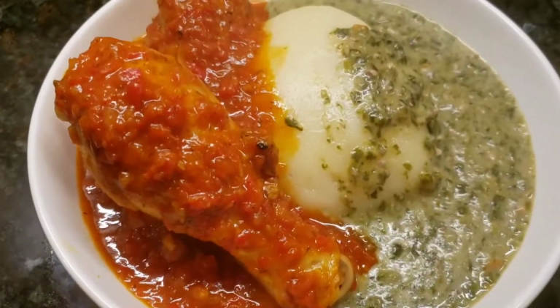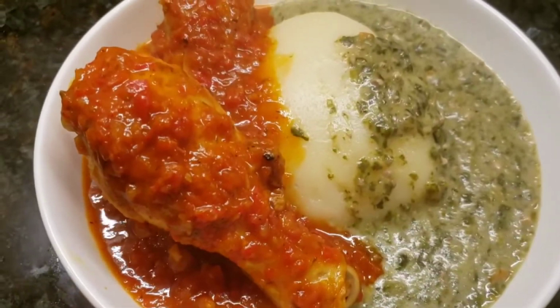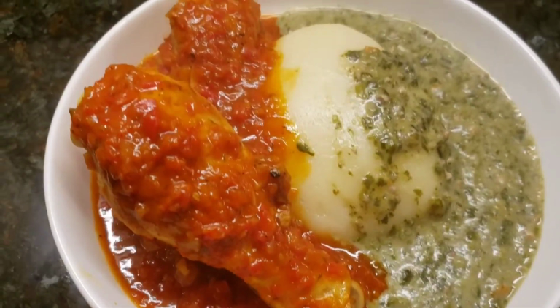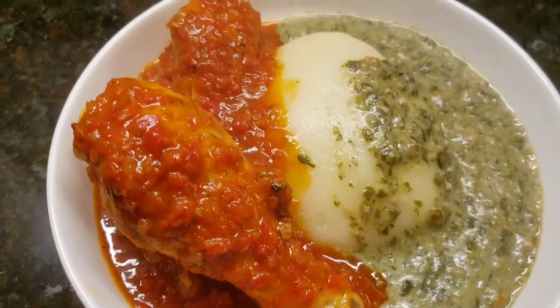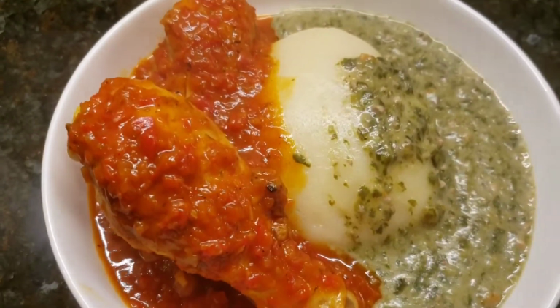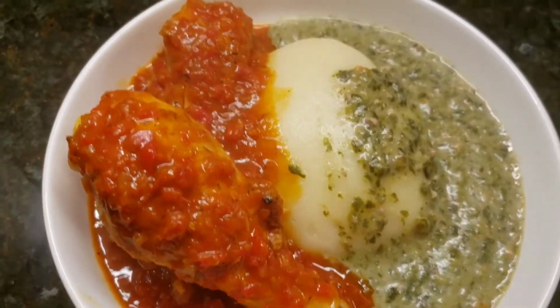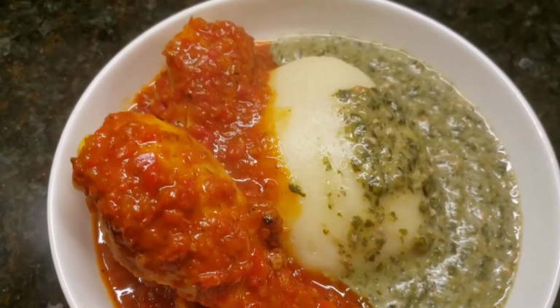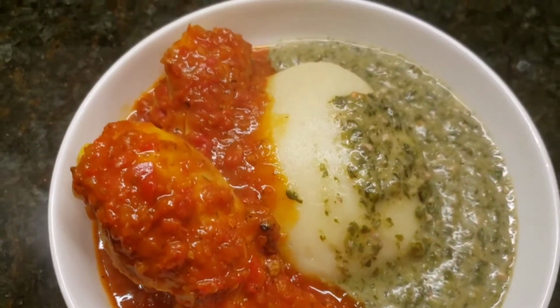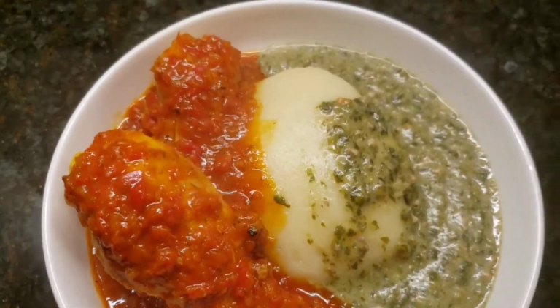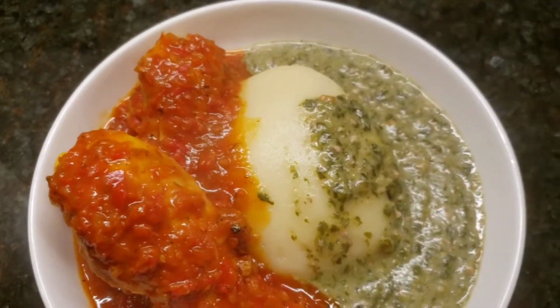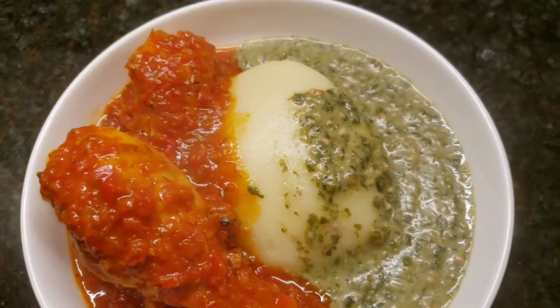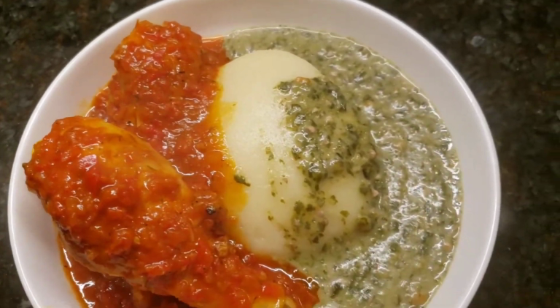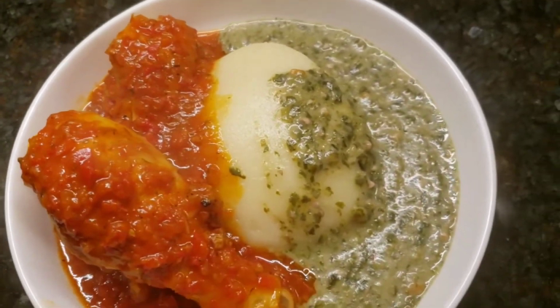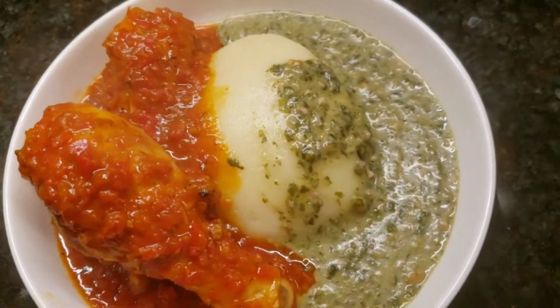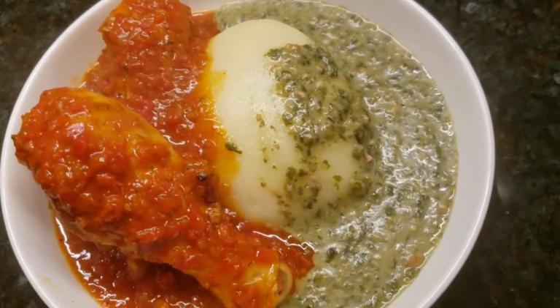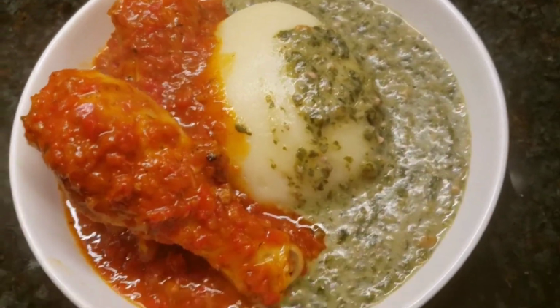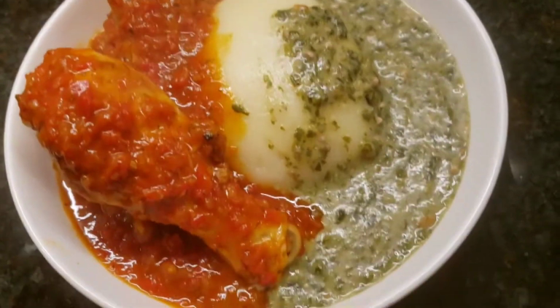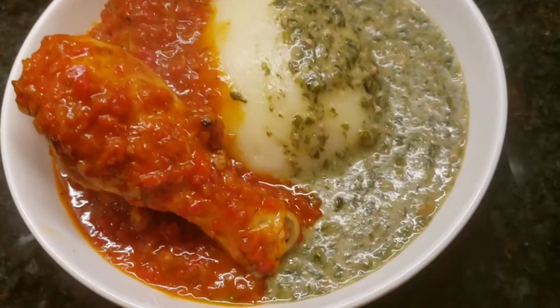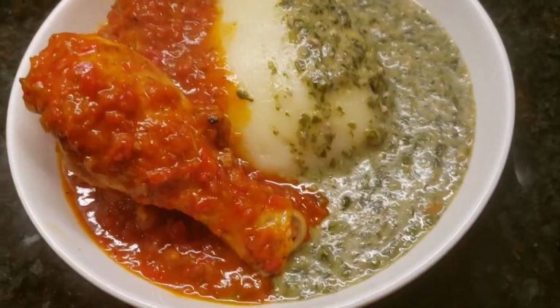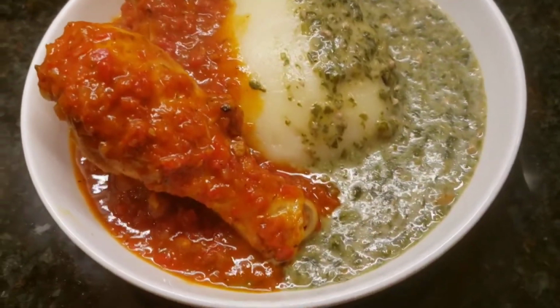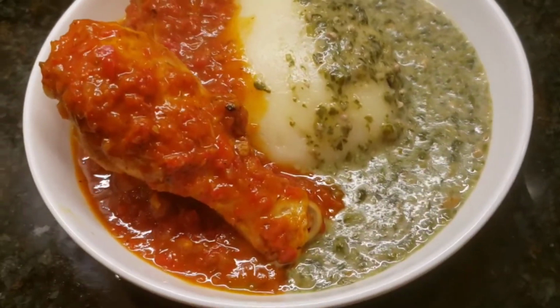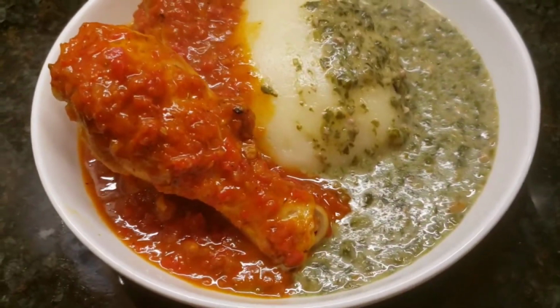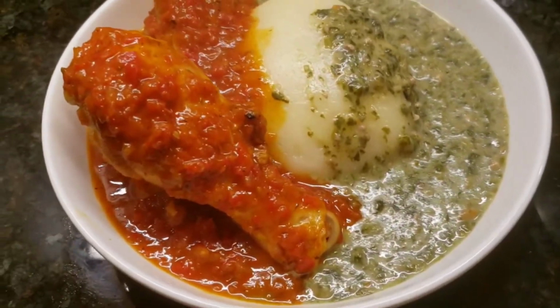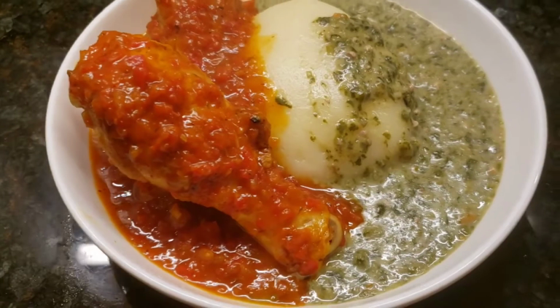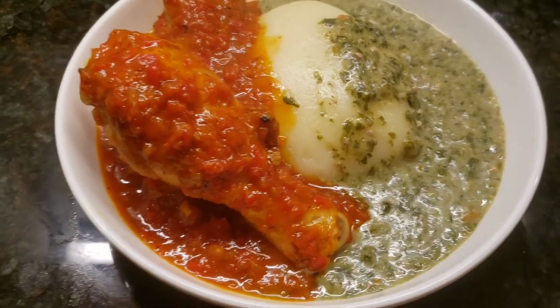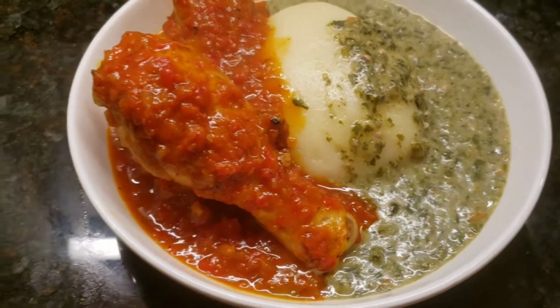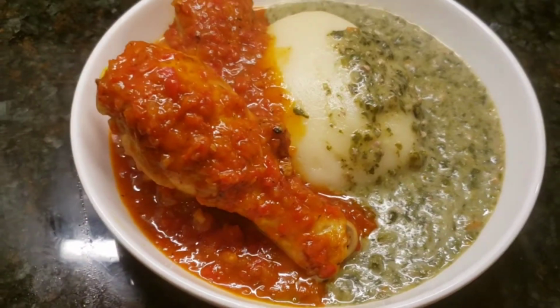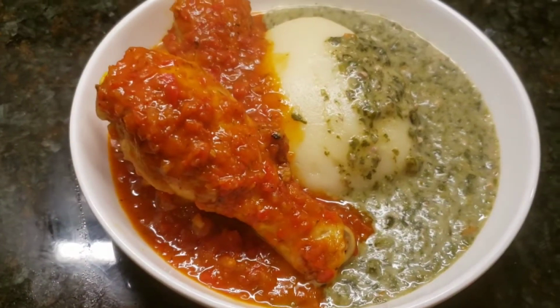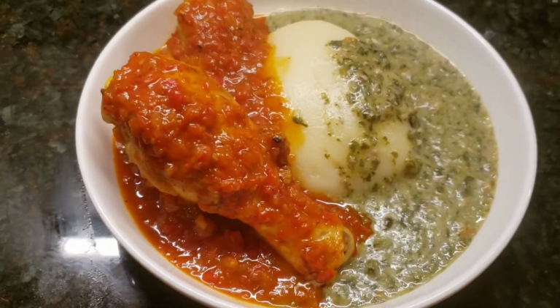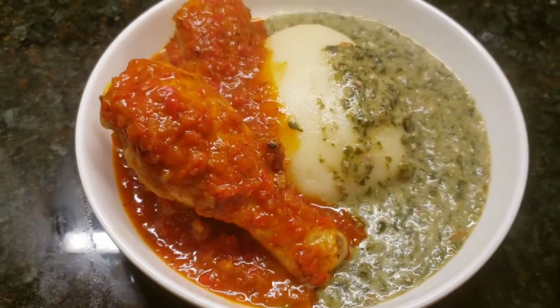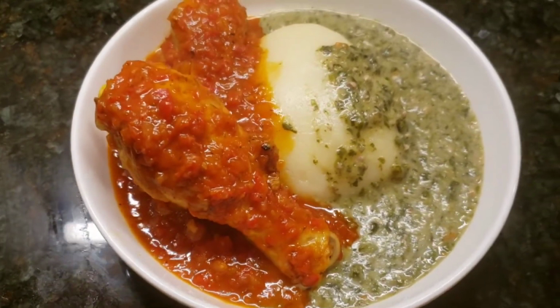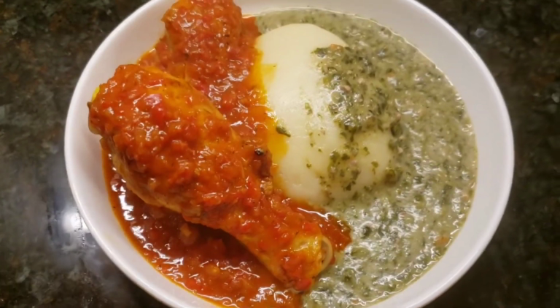Hi everyone, so today I'm going to be showing you how to make stewed chicken in a red sauce. So let's get started.